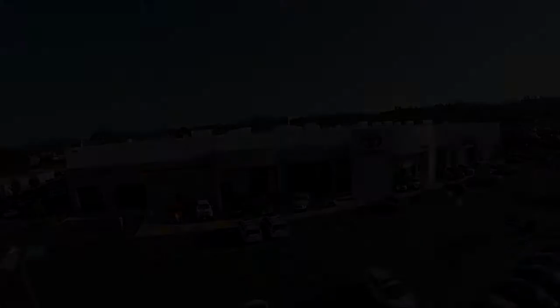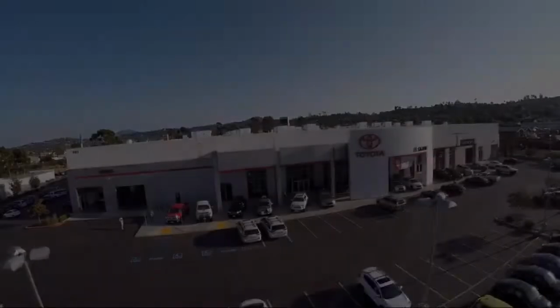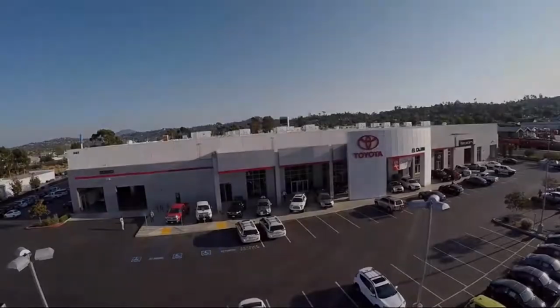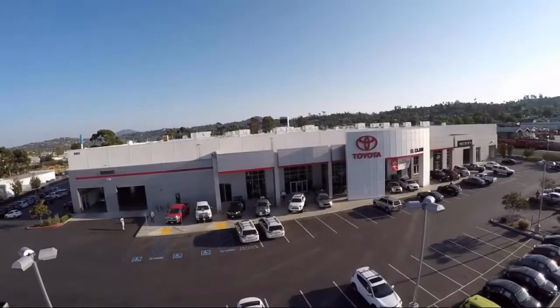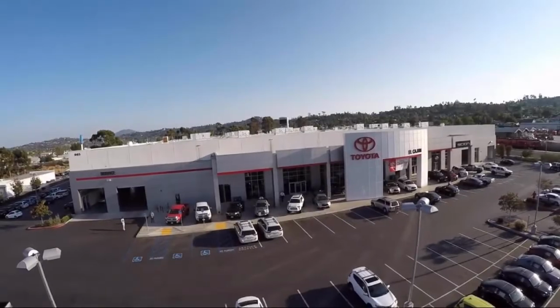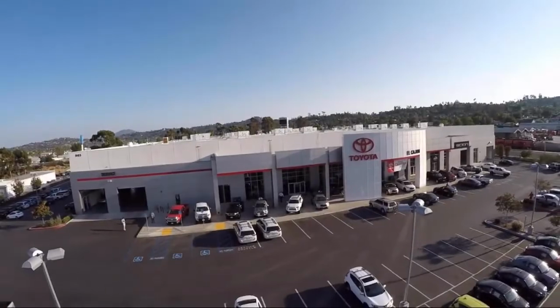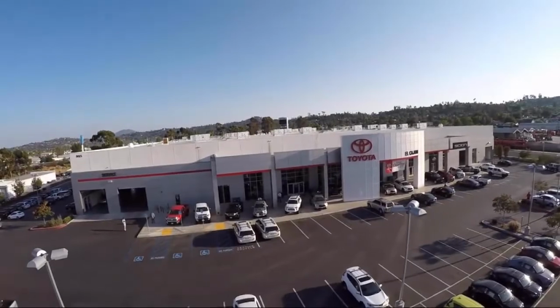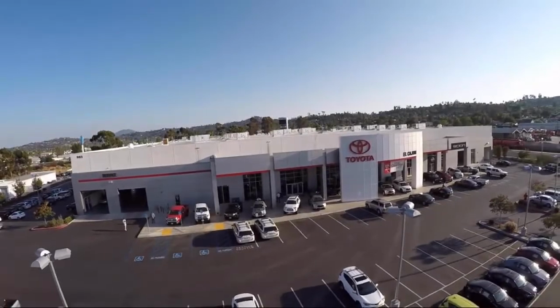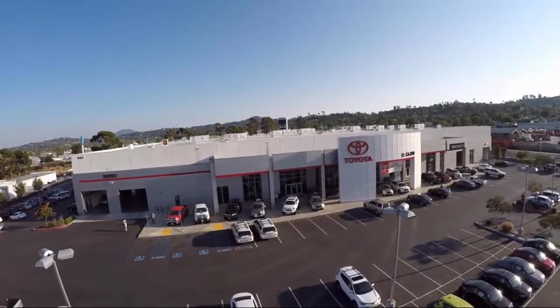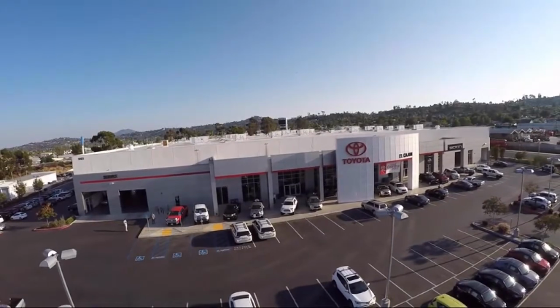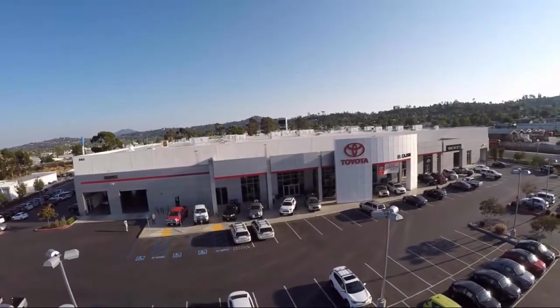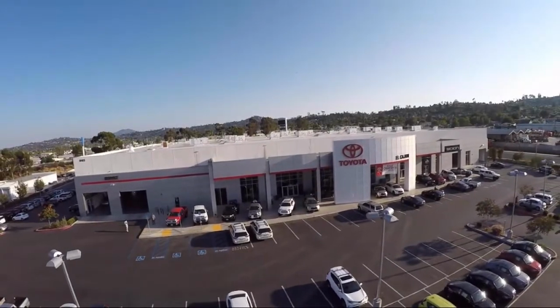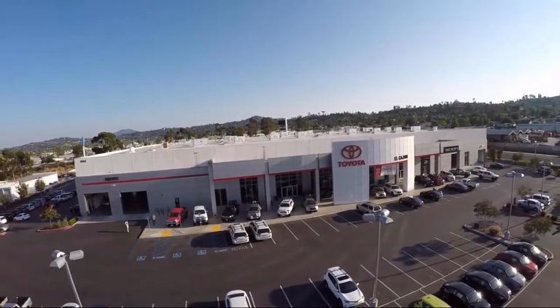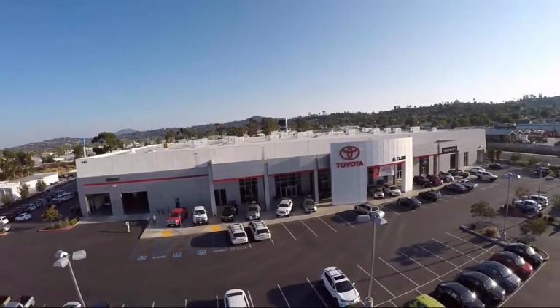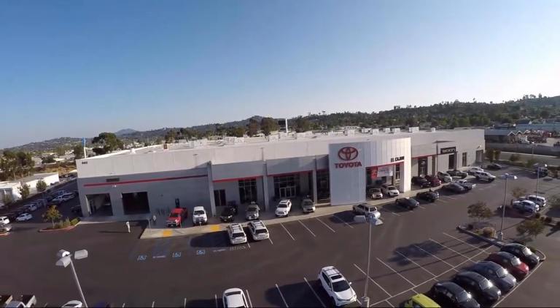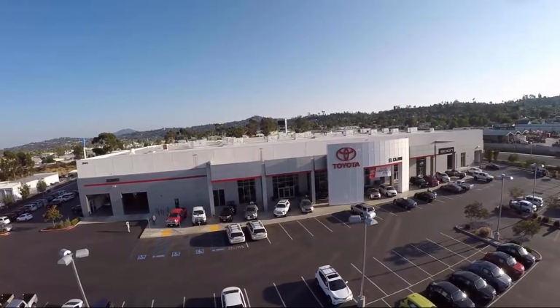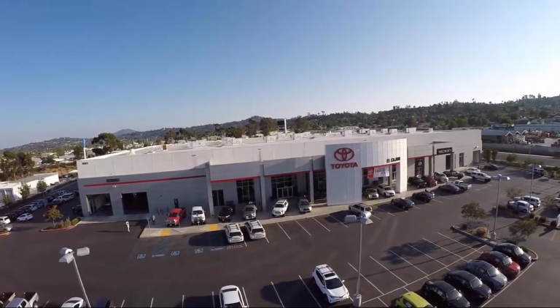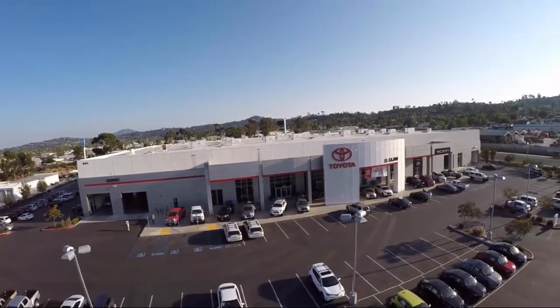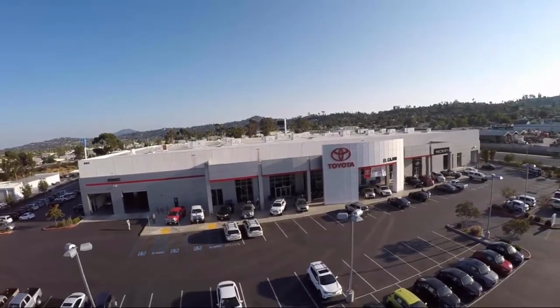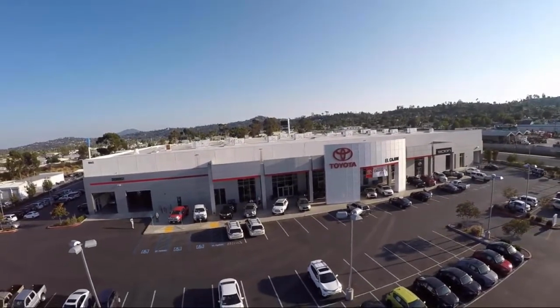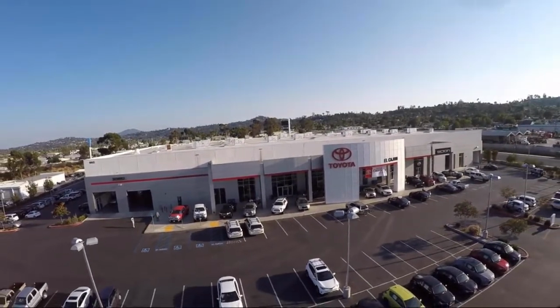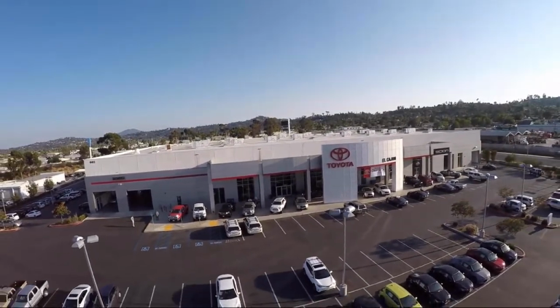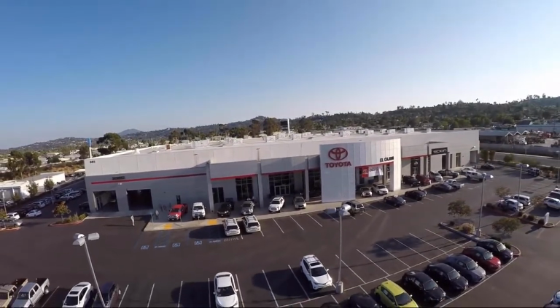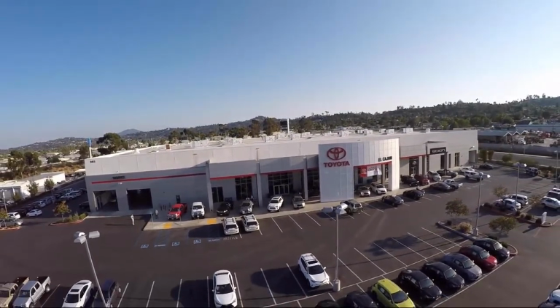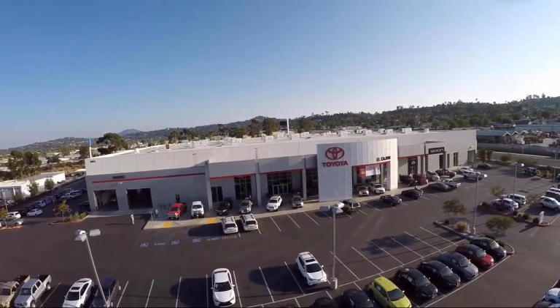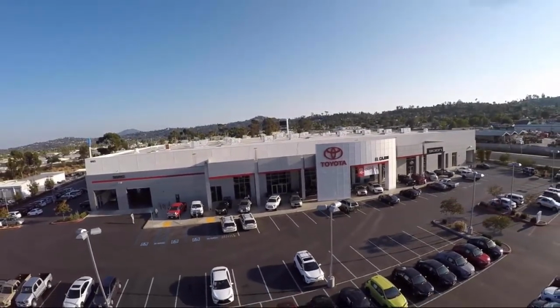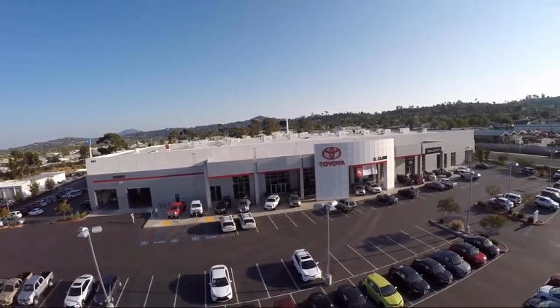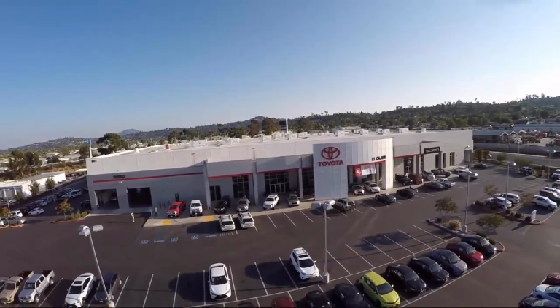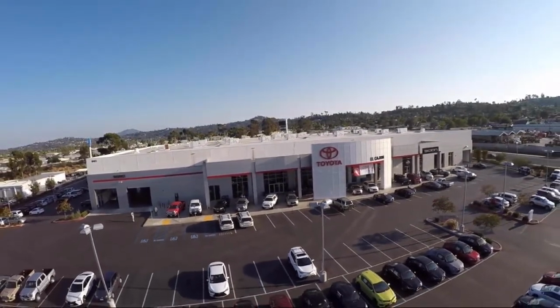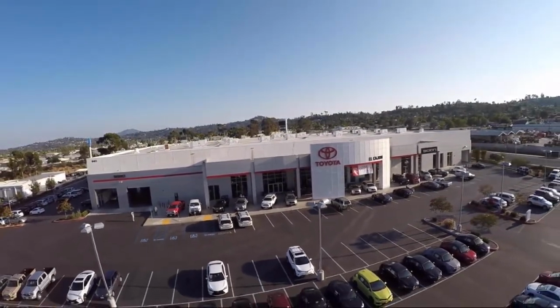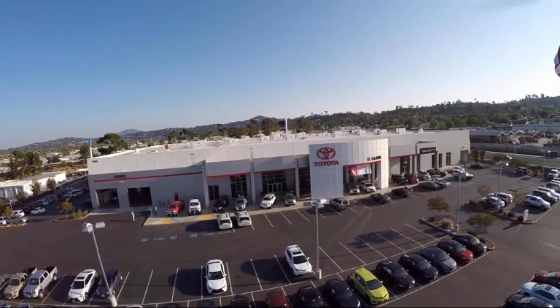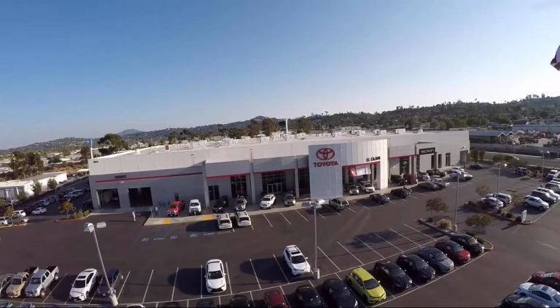Welcome to Toyota of El Cajon, your premier destination for purchasing a vehicle.